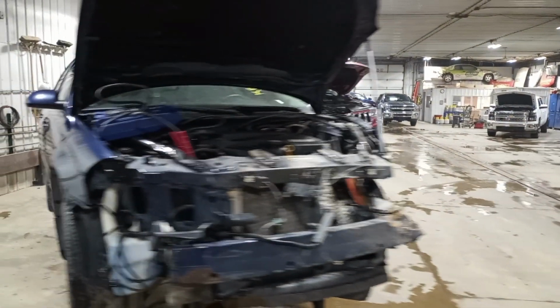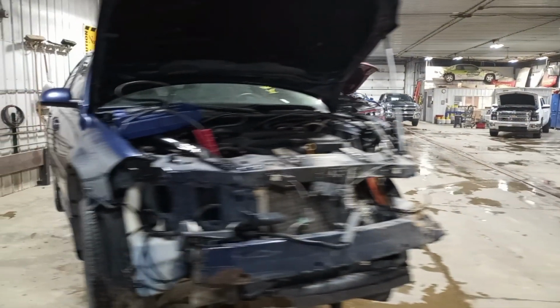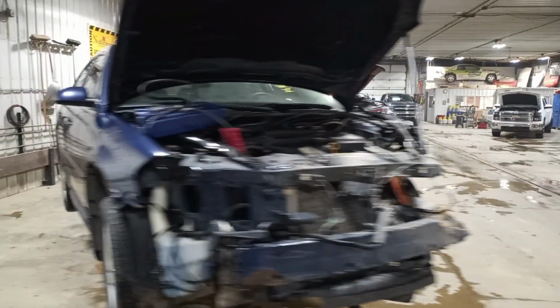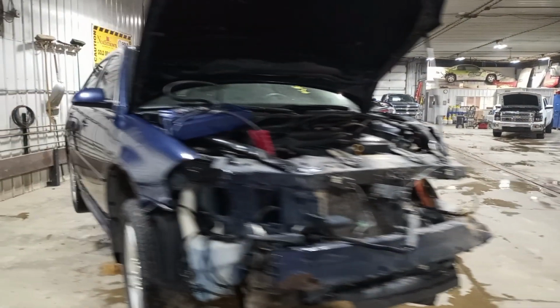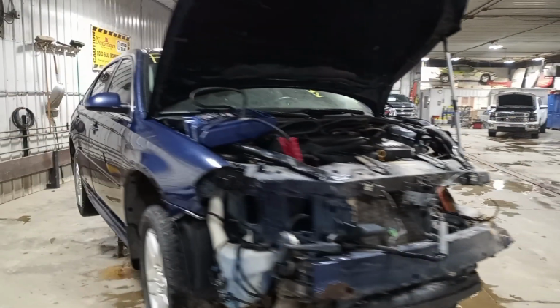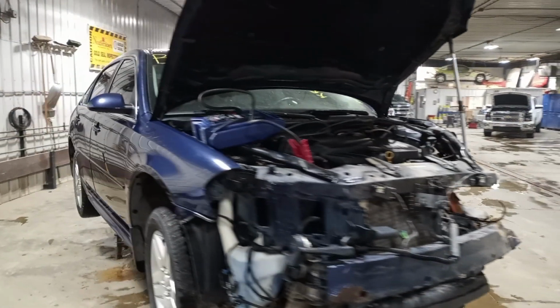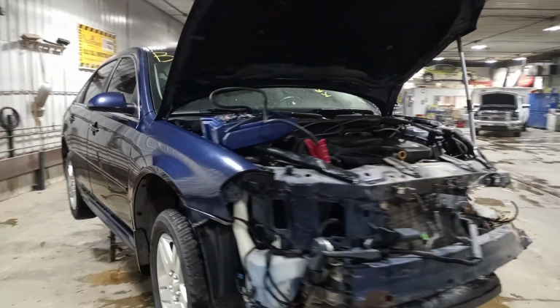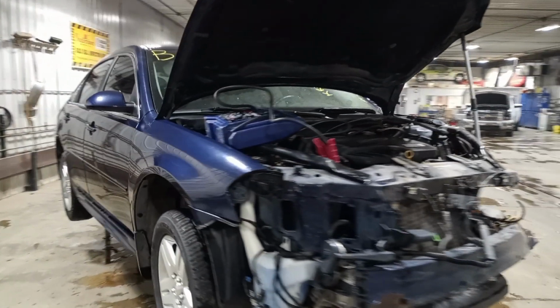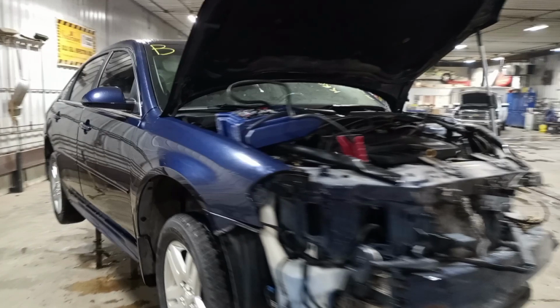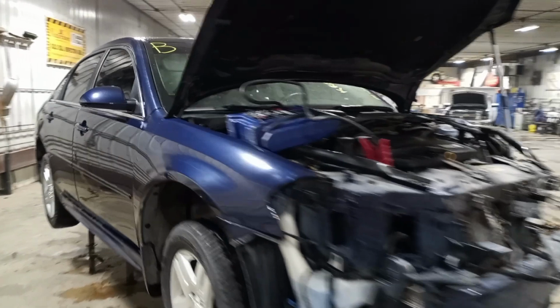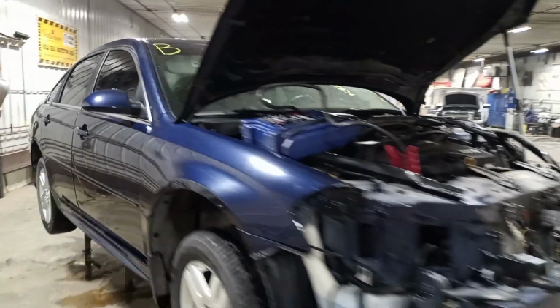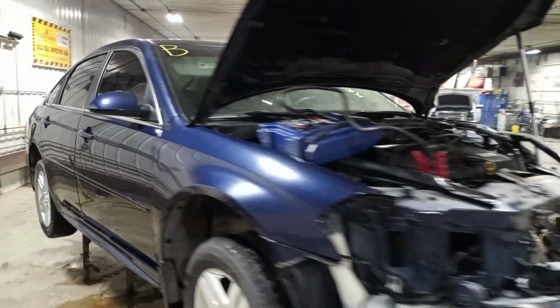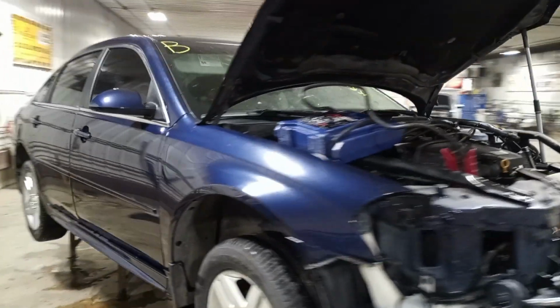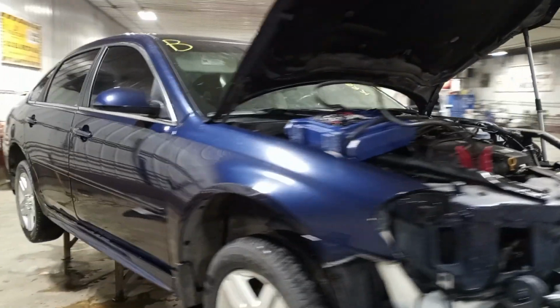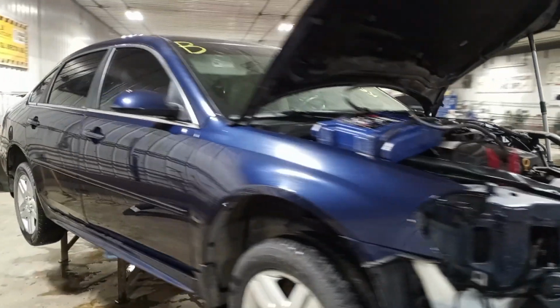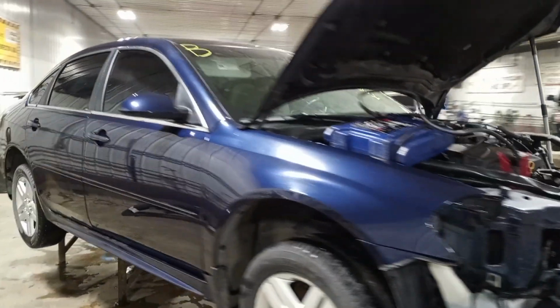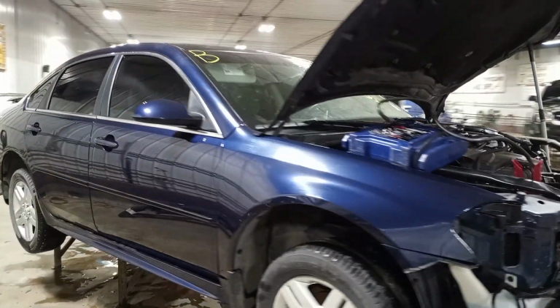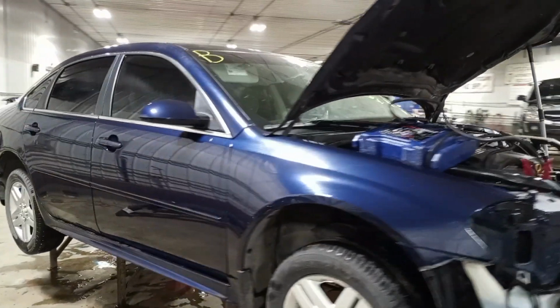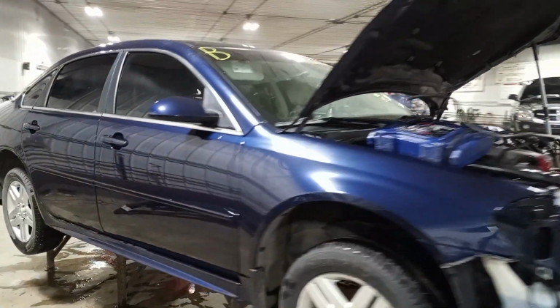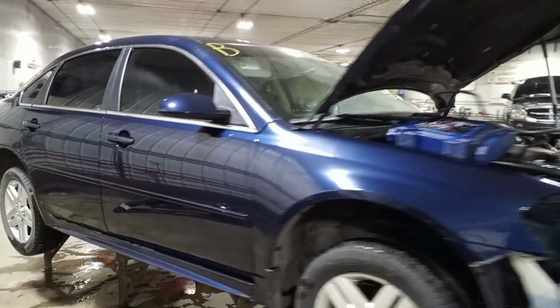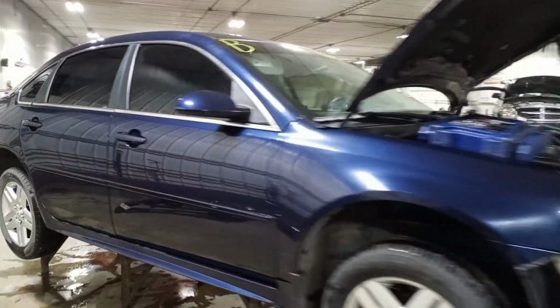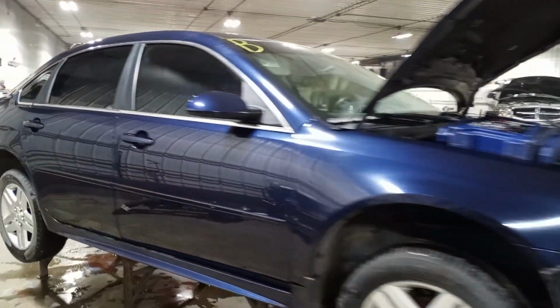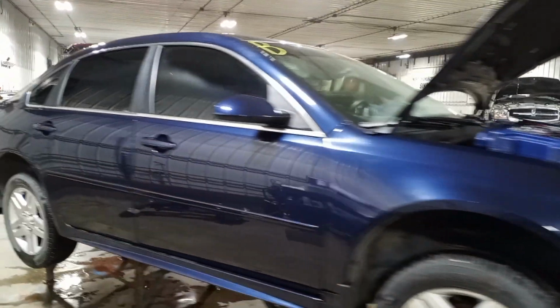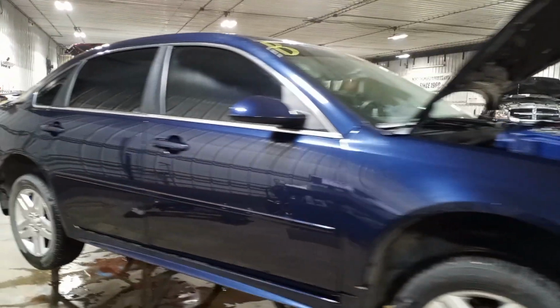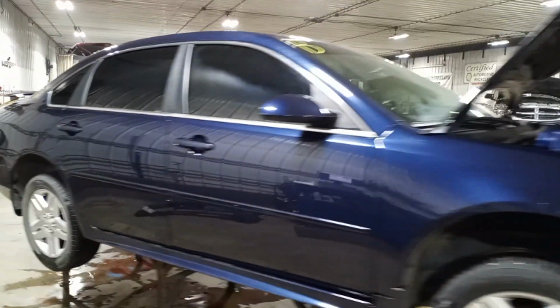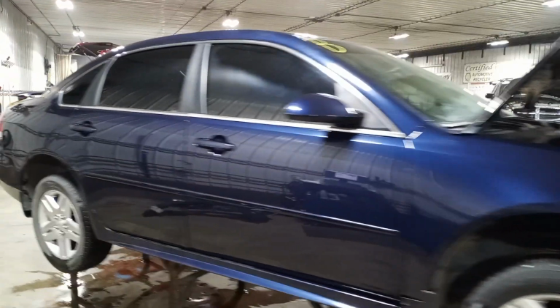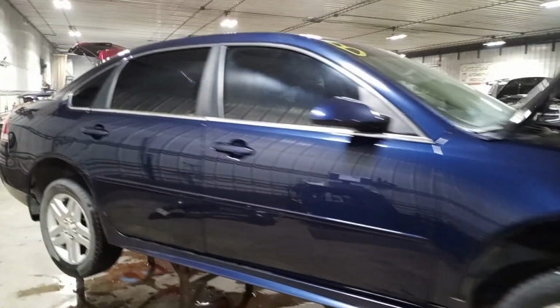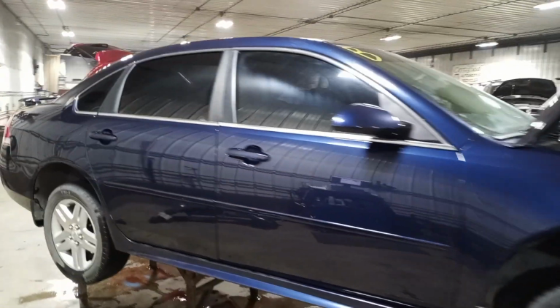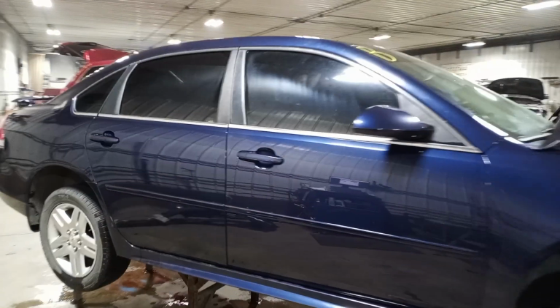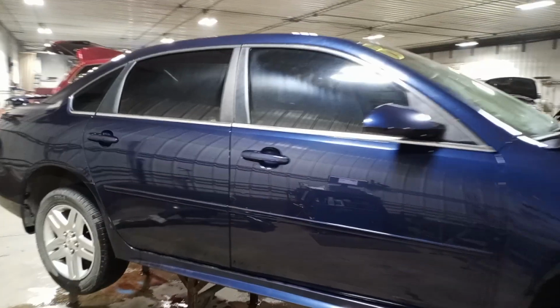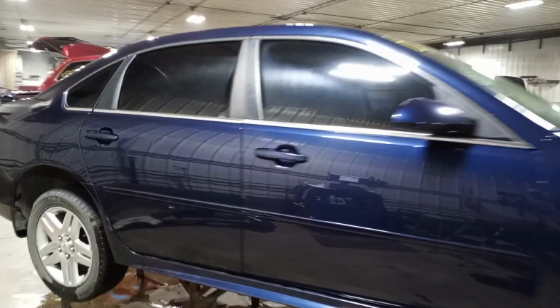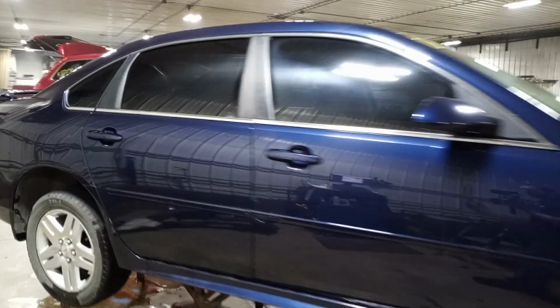It's blue in color, damage to the front, does not start. We'll have to verify the drivetrain is okay in teardown.